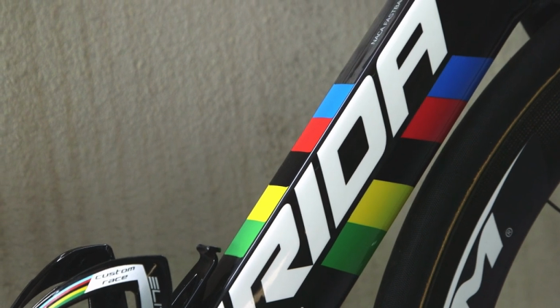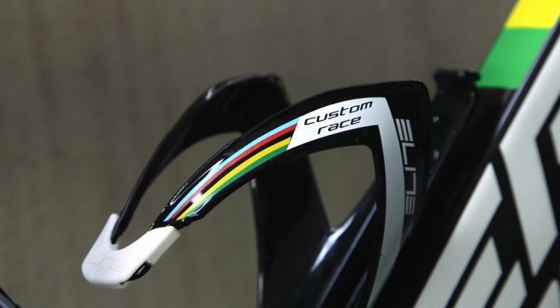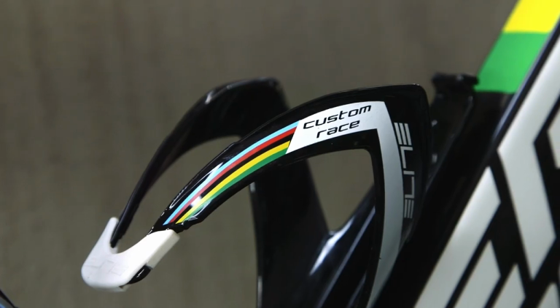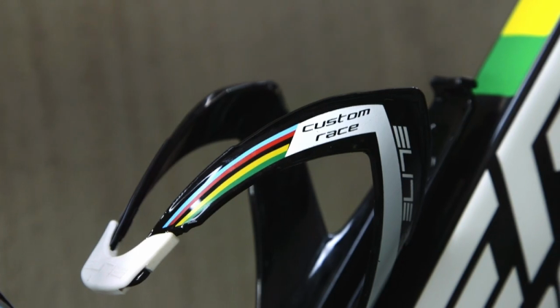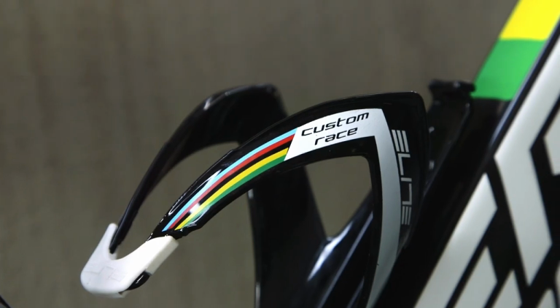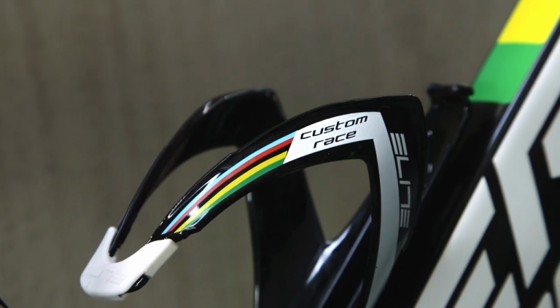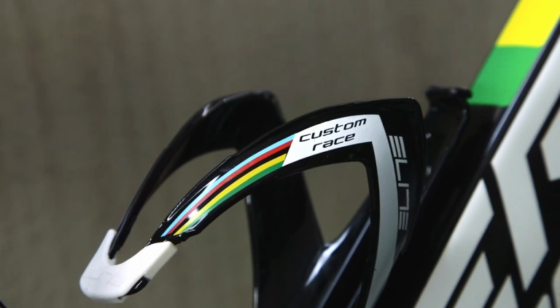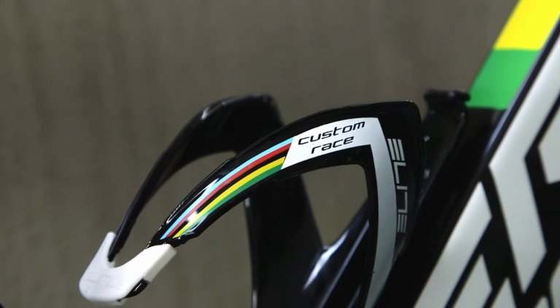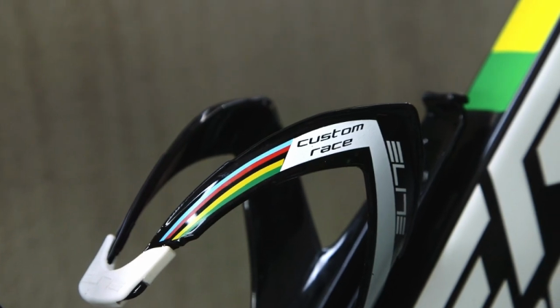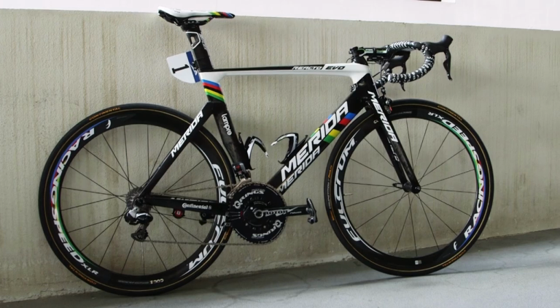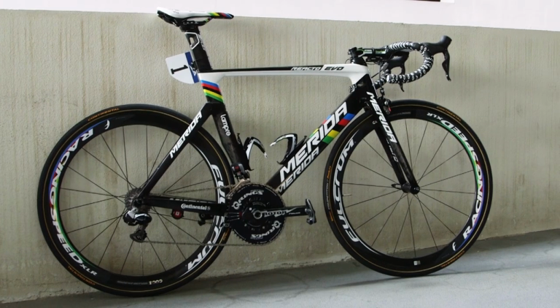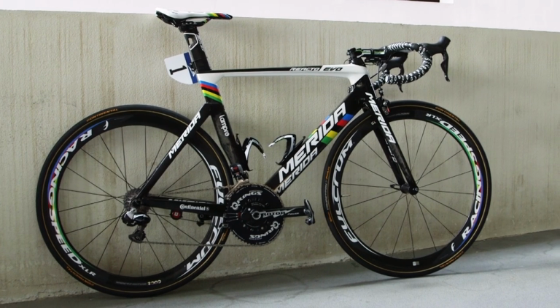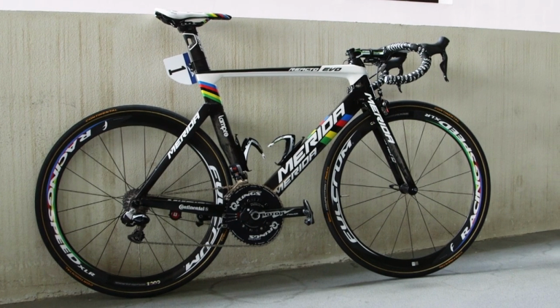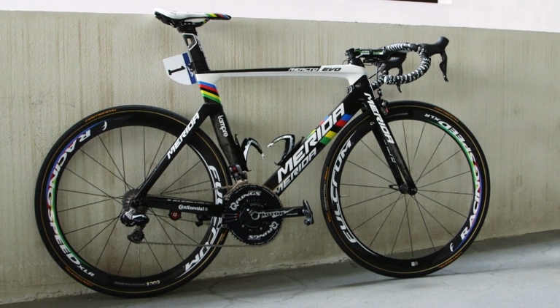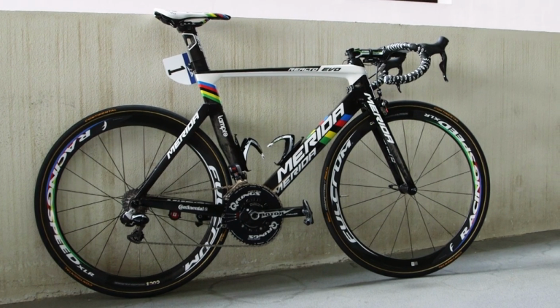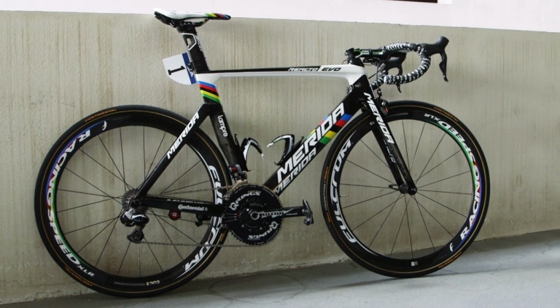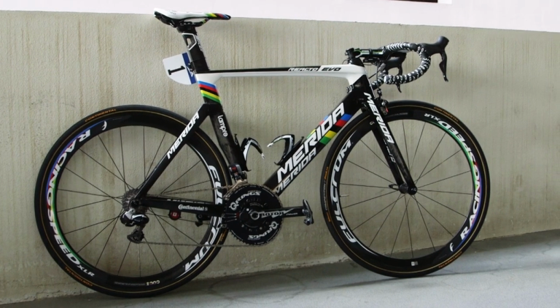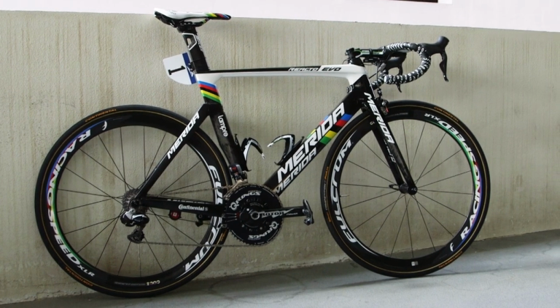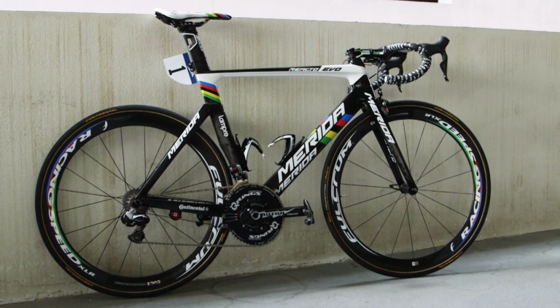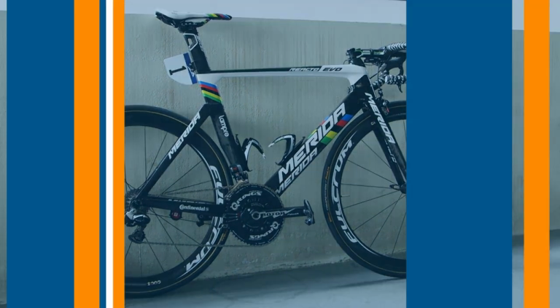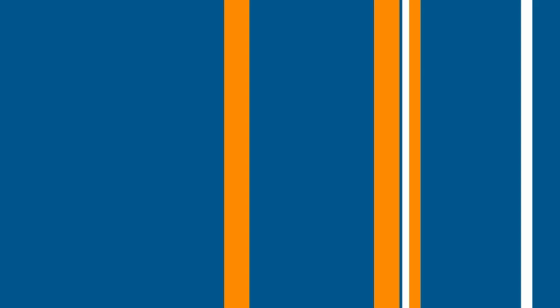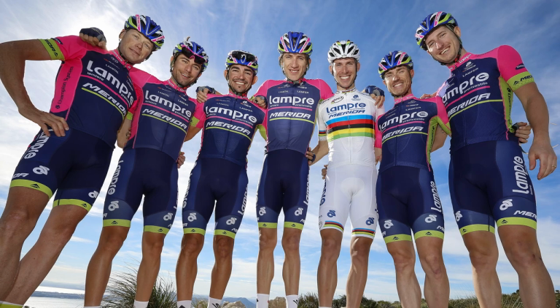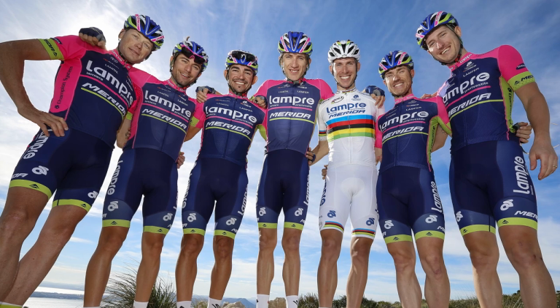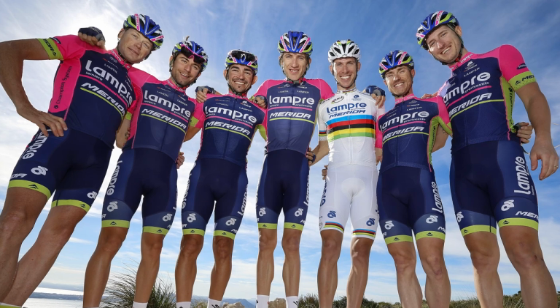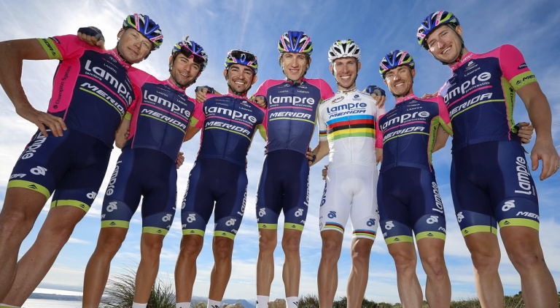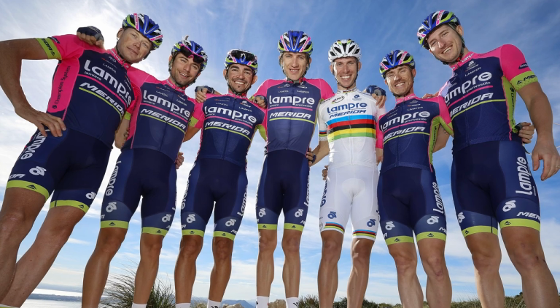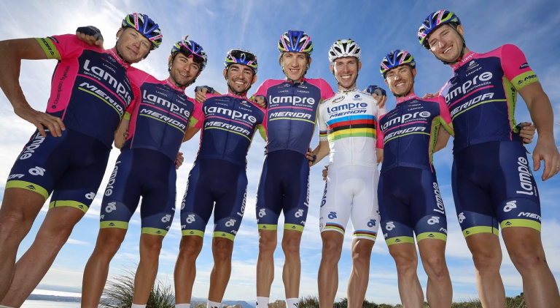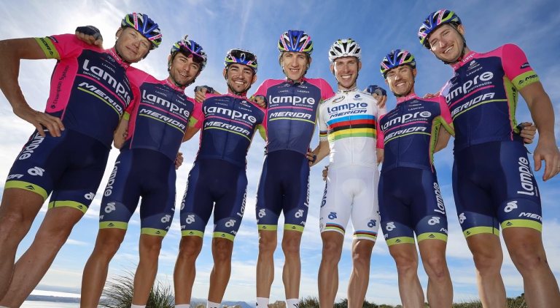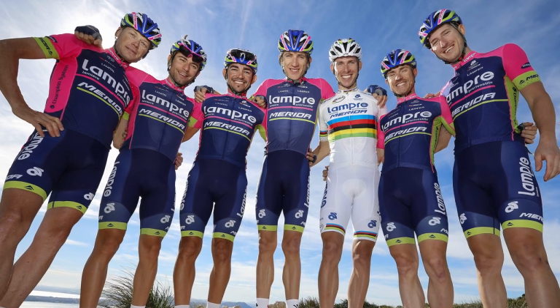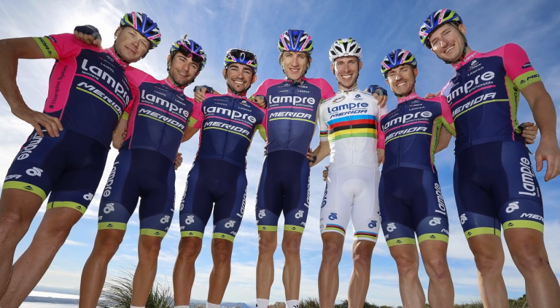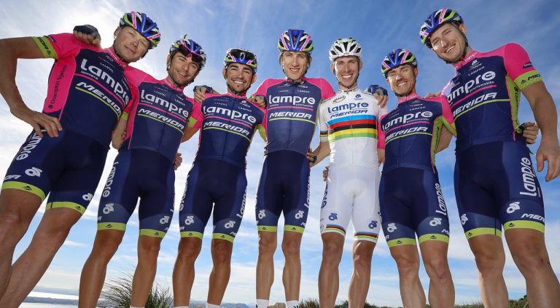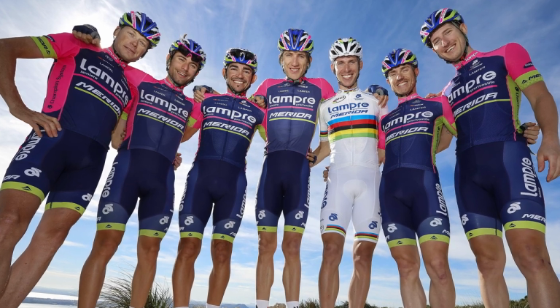Merida have taken every opportunity to make it clear they've got a world champion on board, but it could be worse, like the pink and green of the rest of the team.